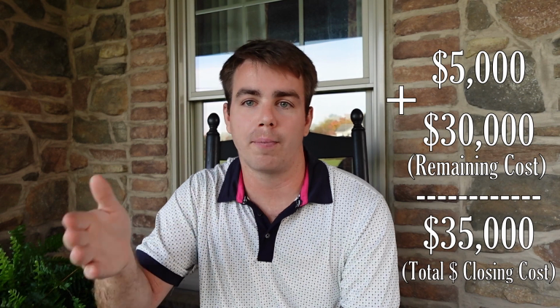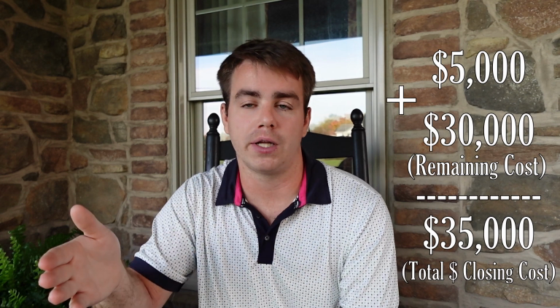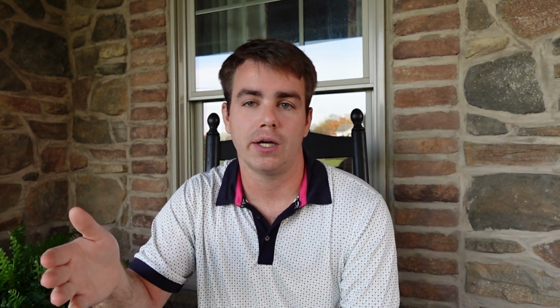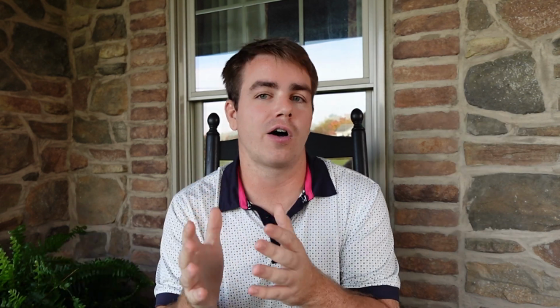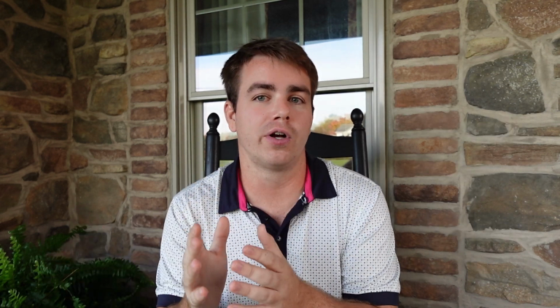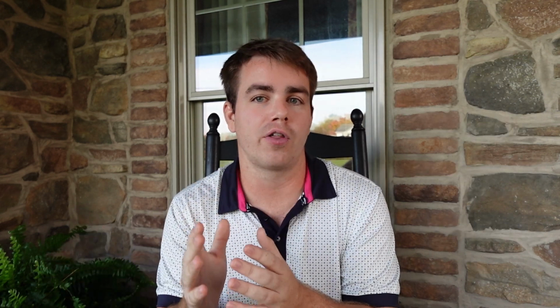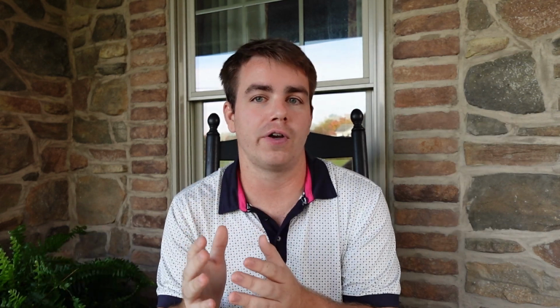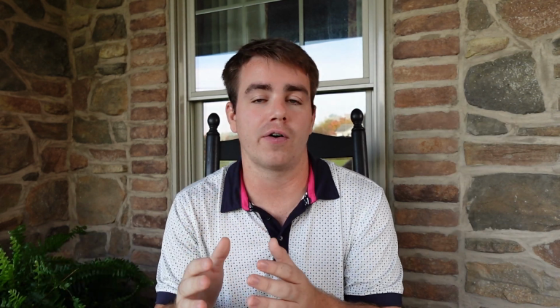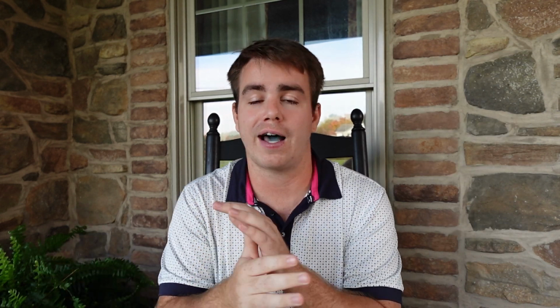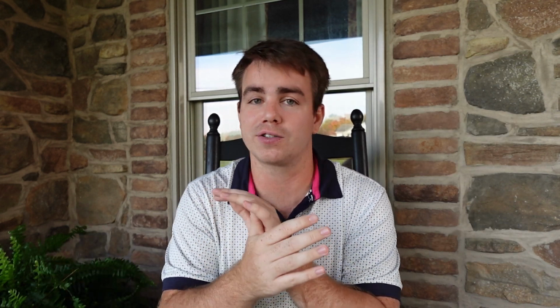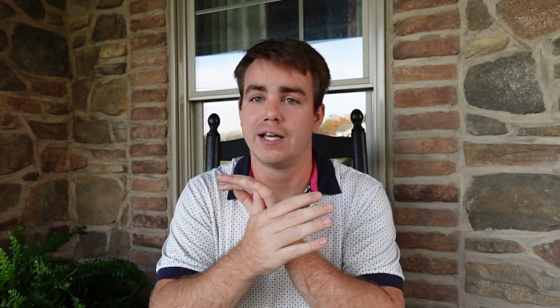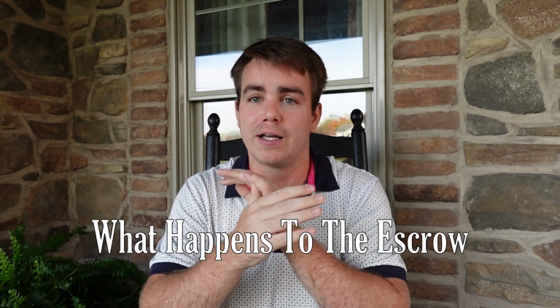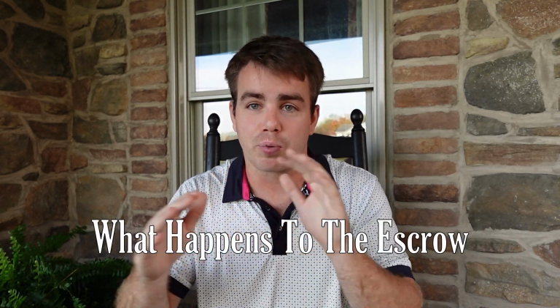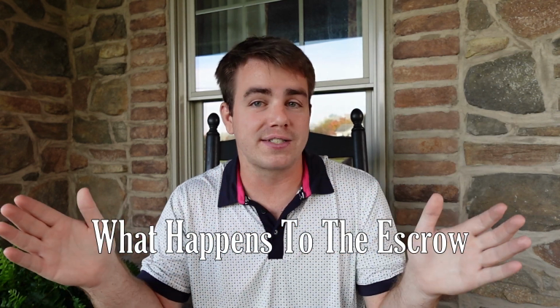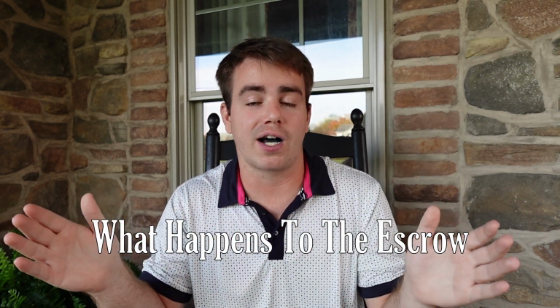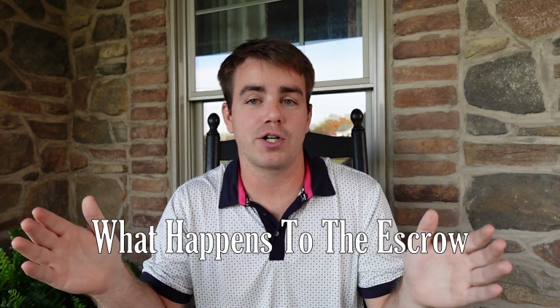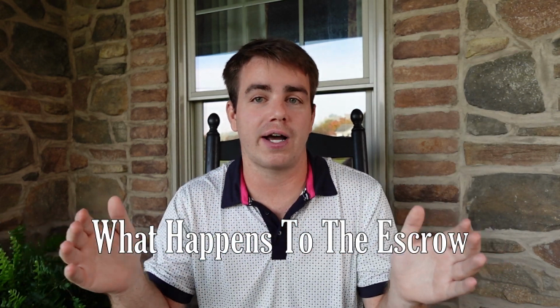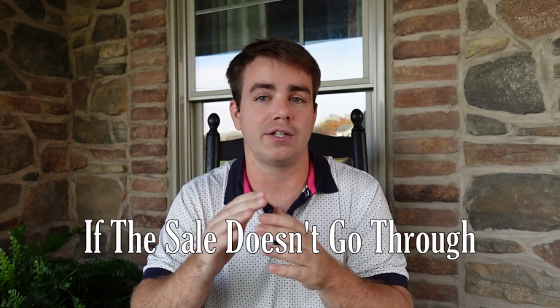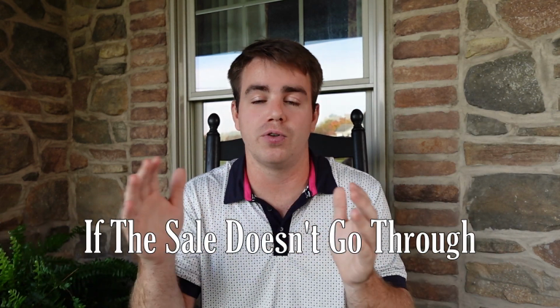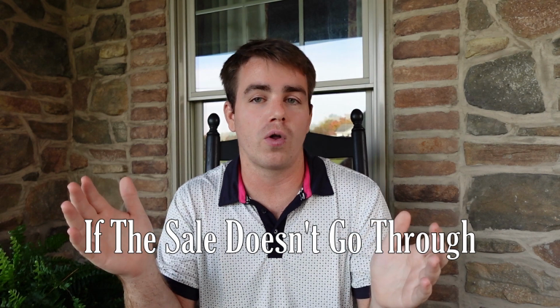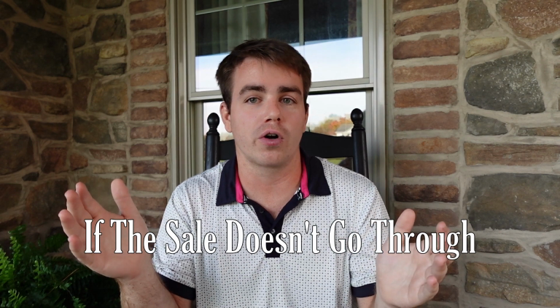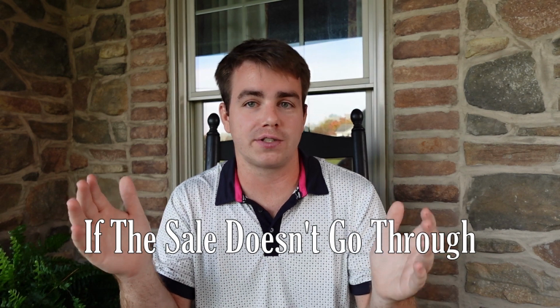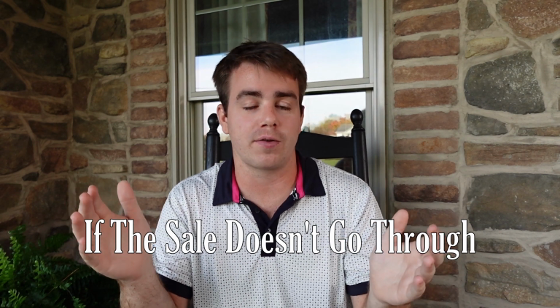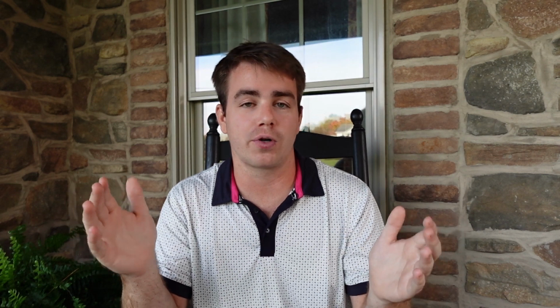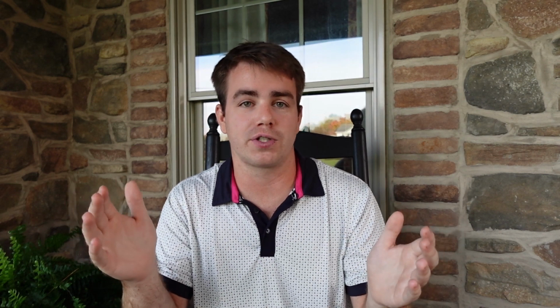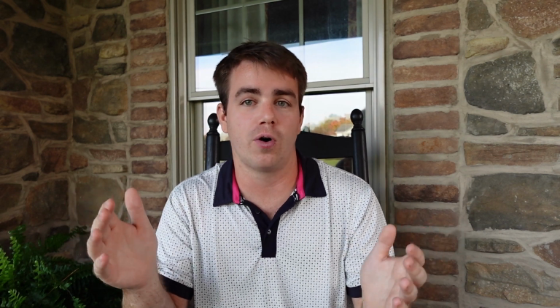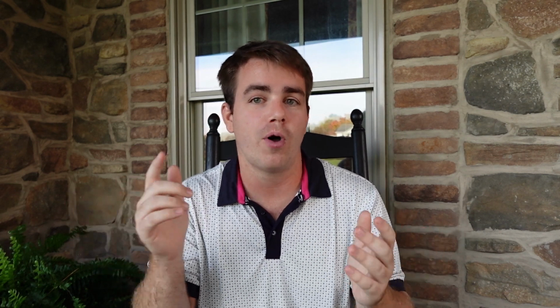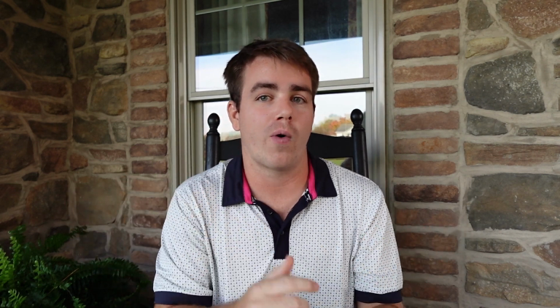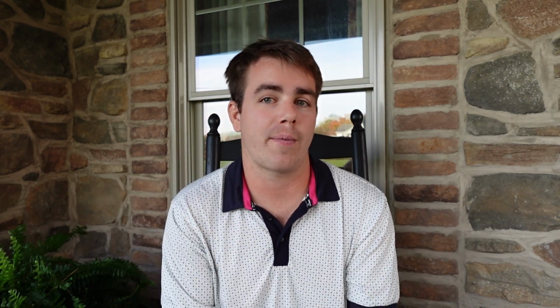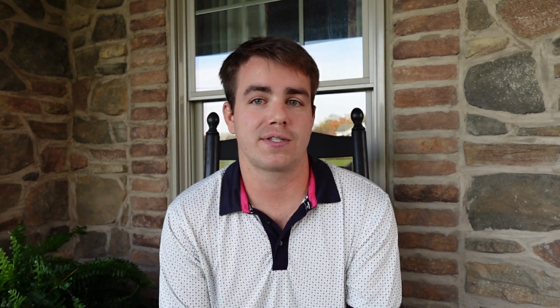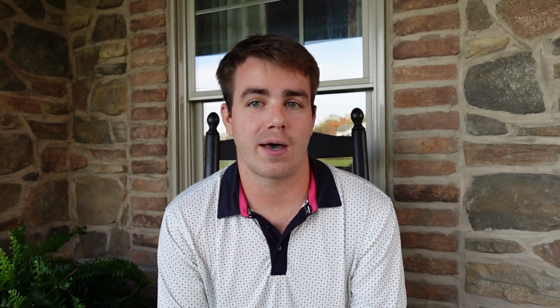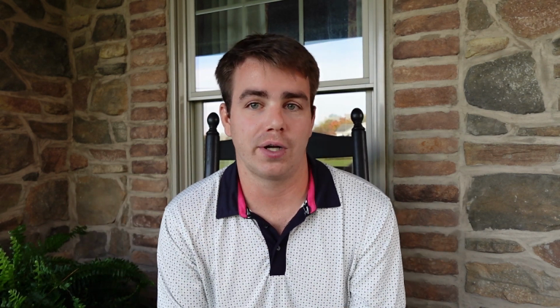I'll cover in another video: if the deal breaks the contract and you're no longer set to purchase the home, what happens to that money?